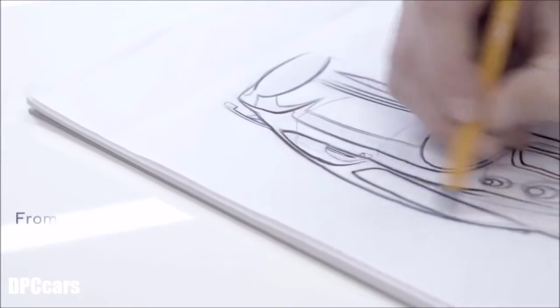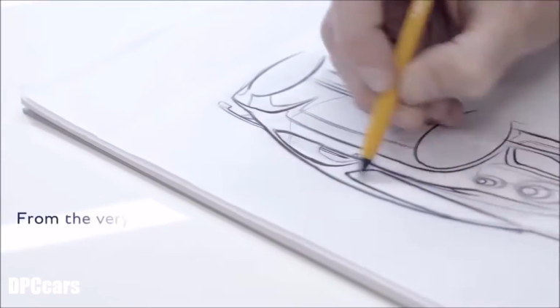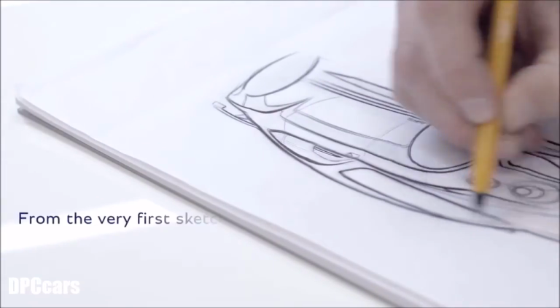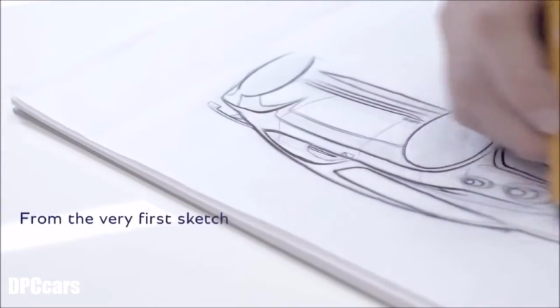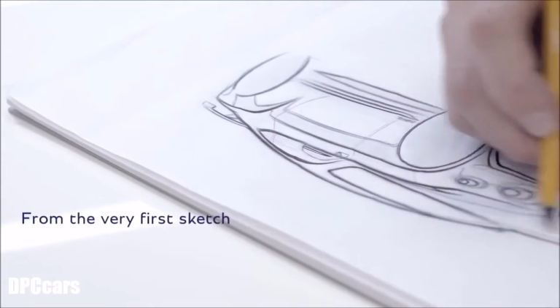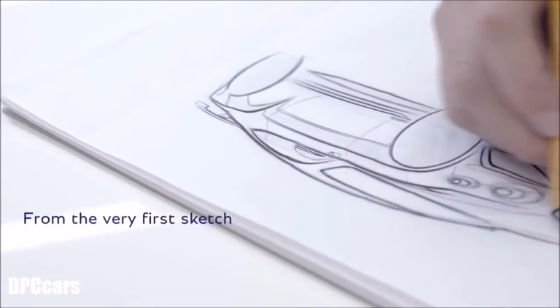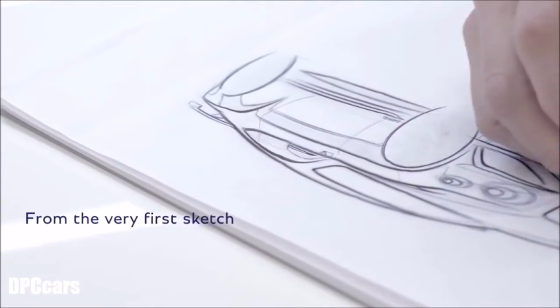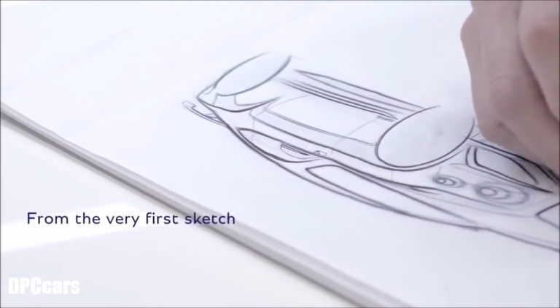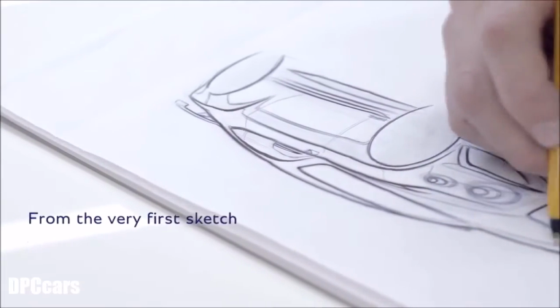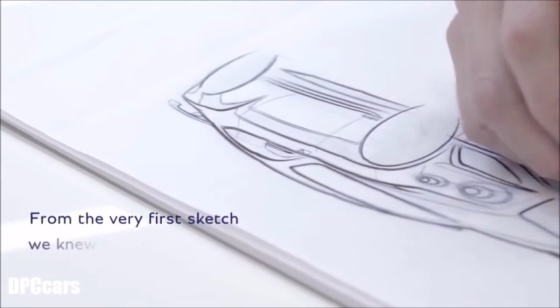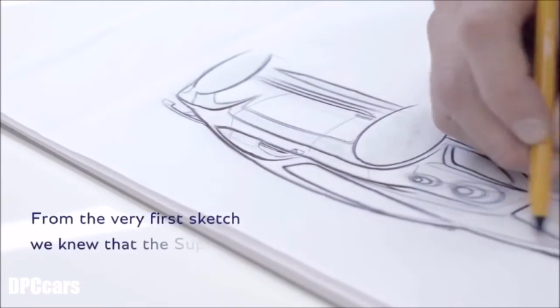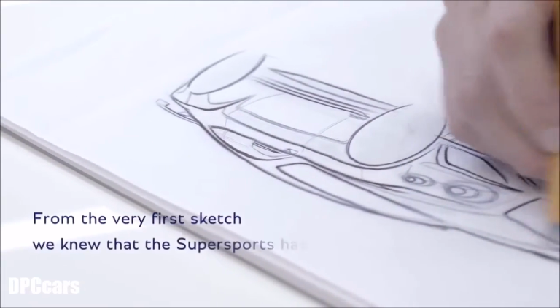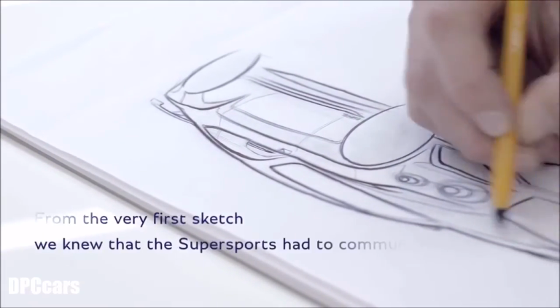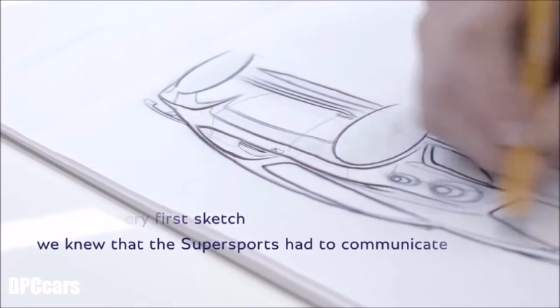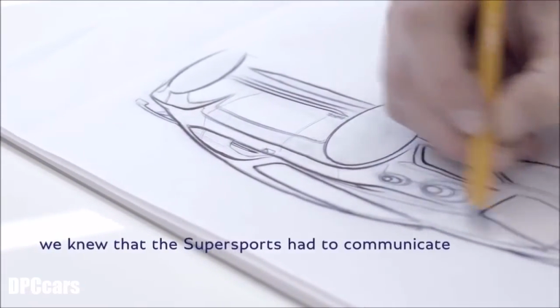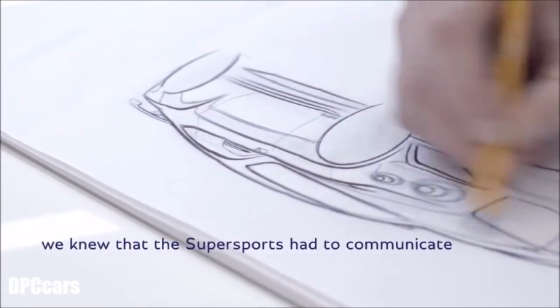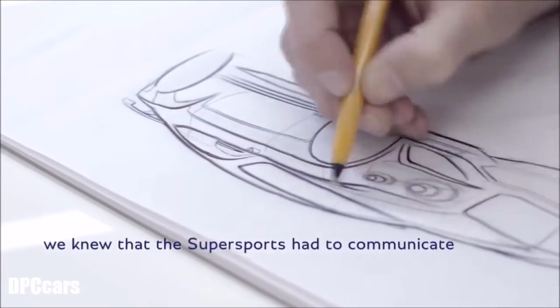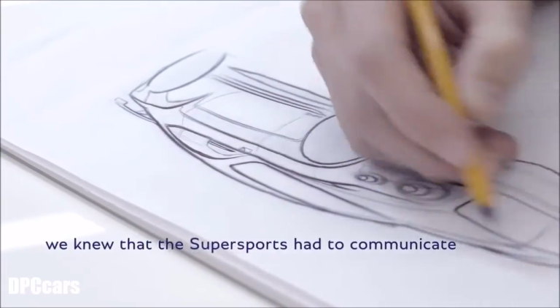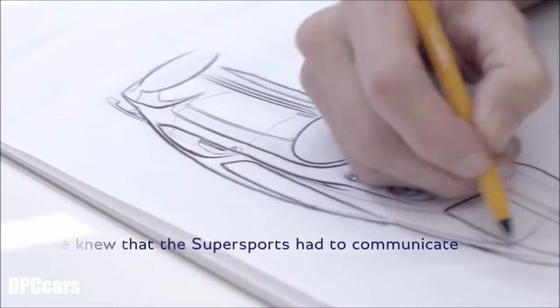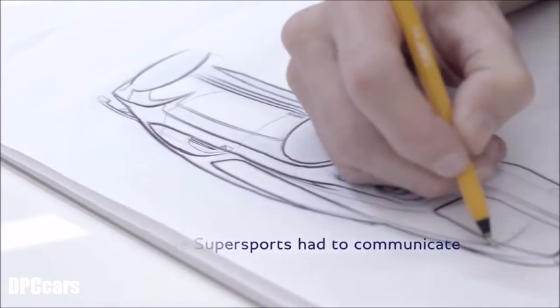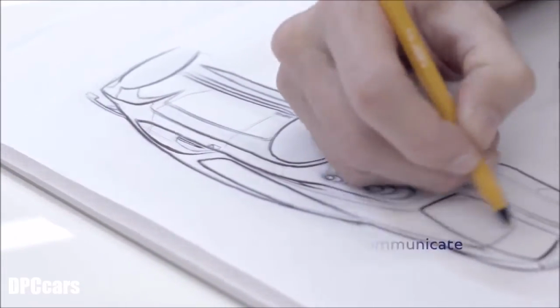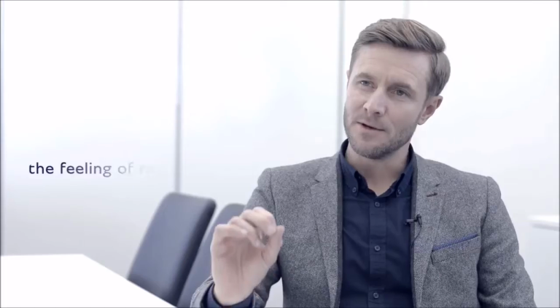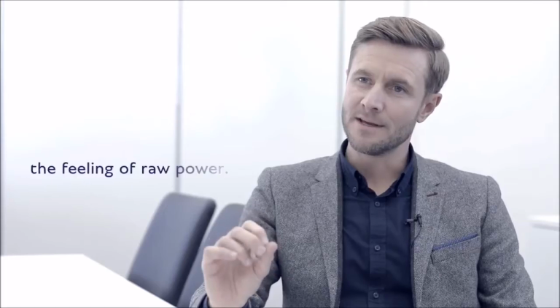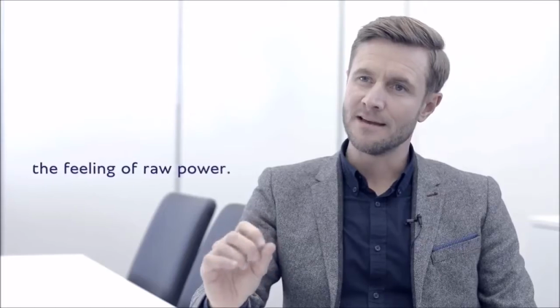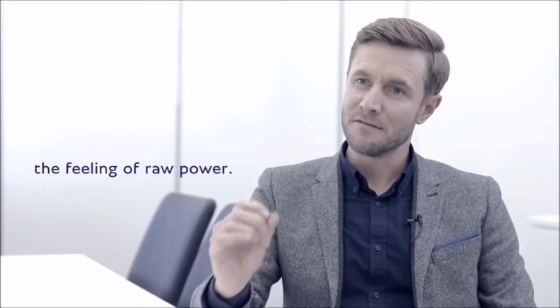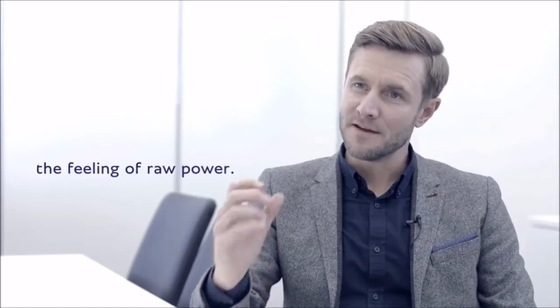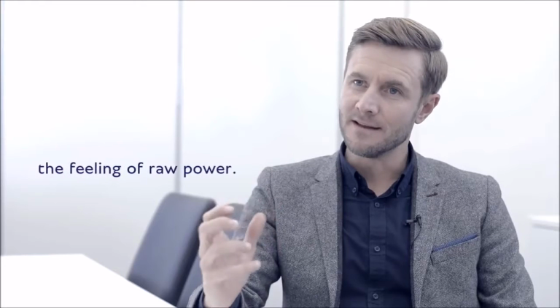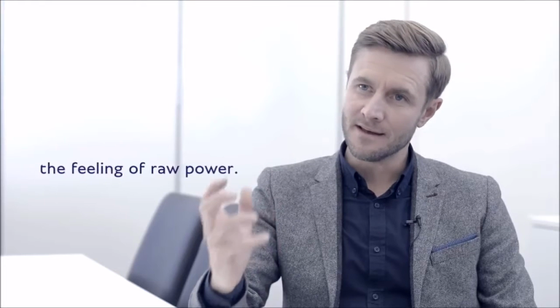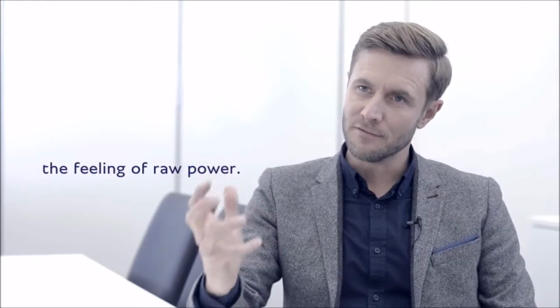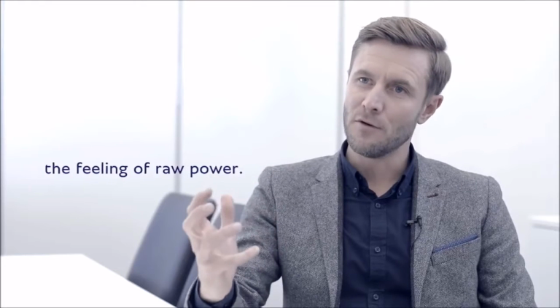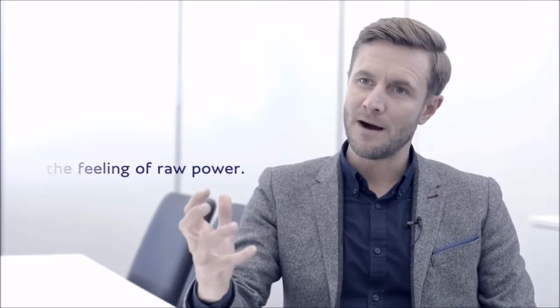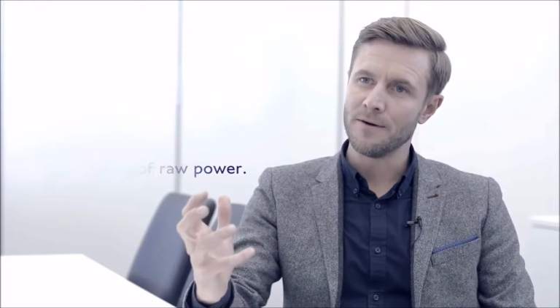From the very first sketch we knew that the Super Sports had to communicate the feeling of raw power.